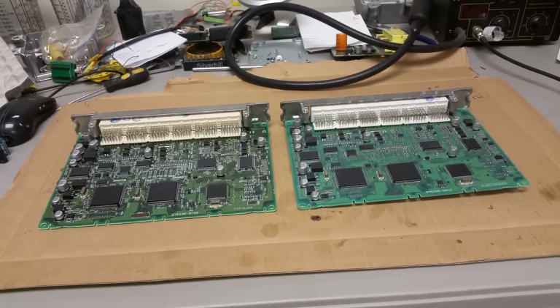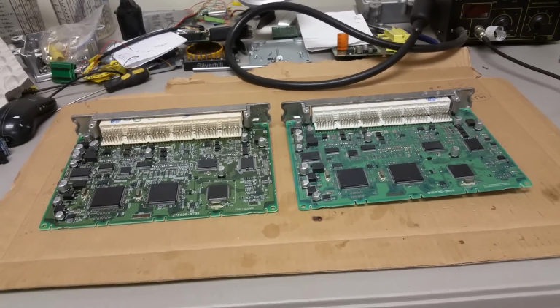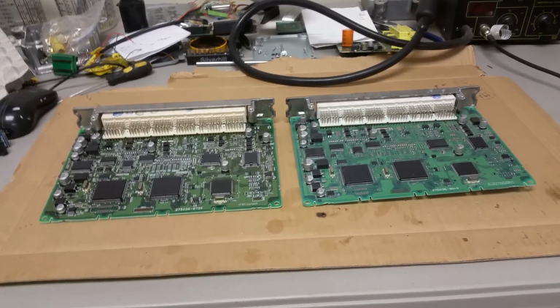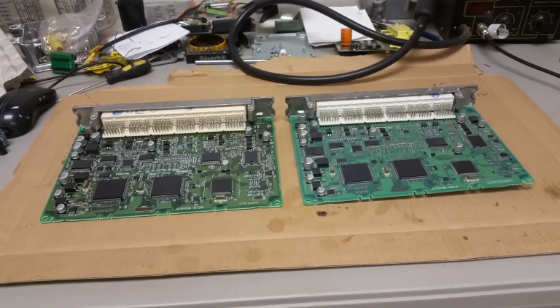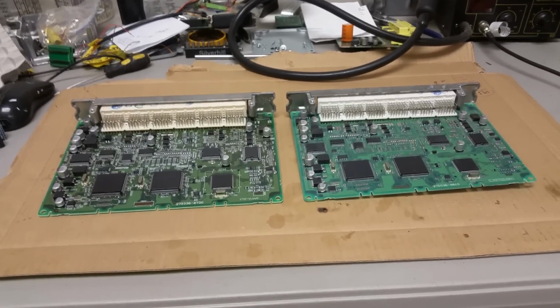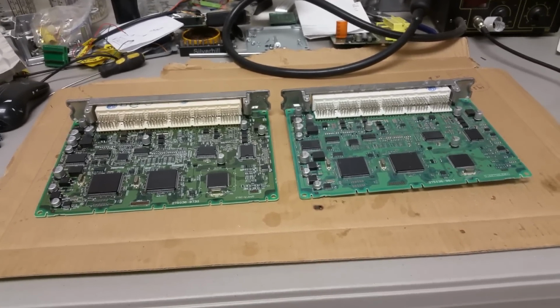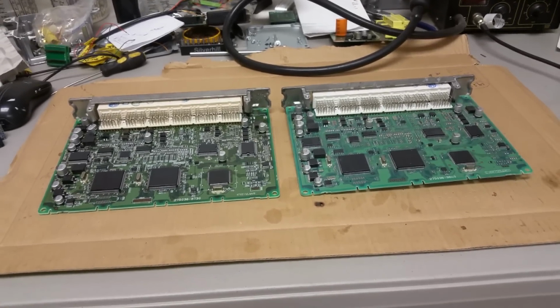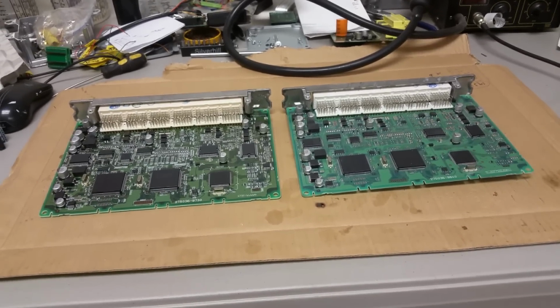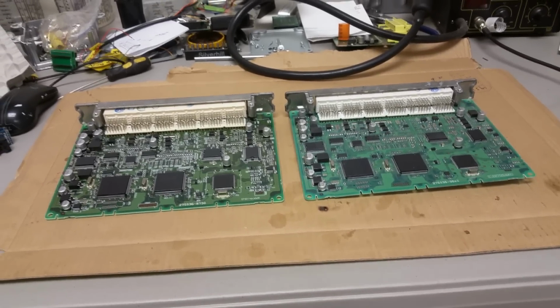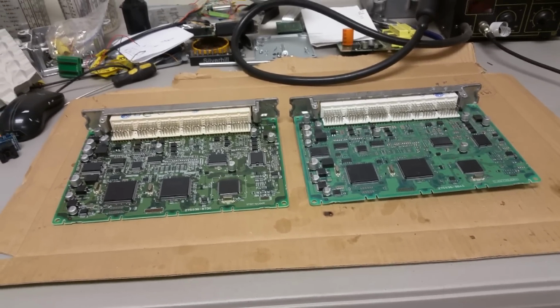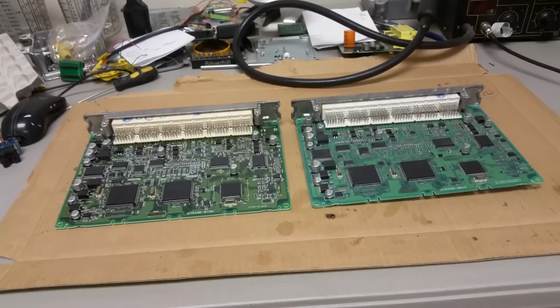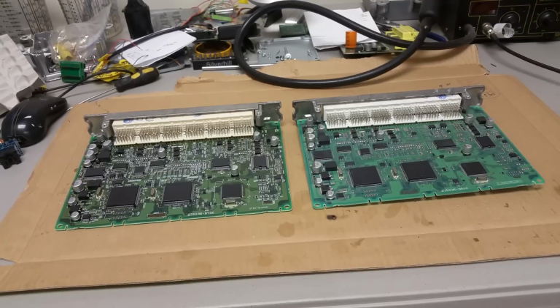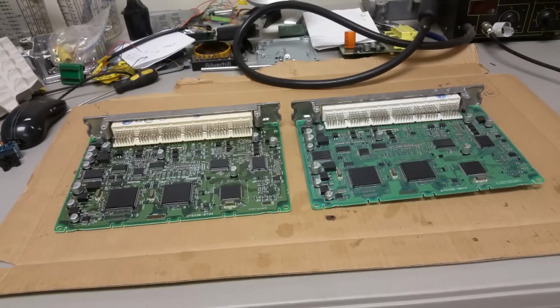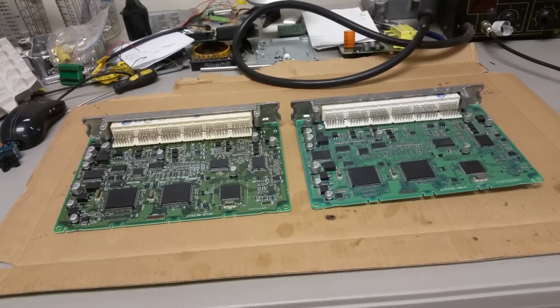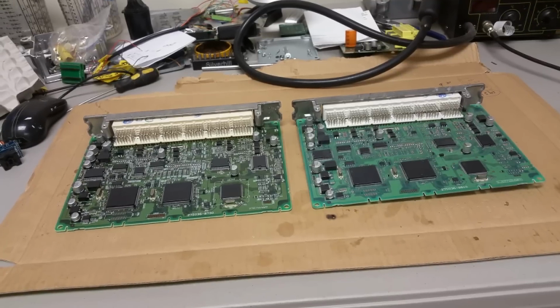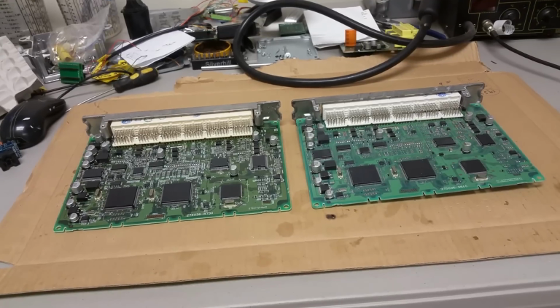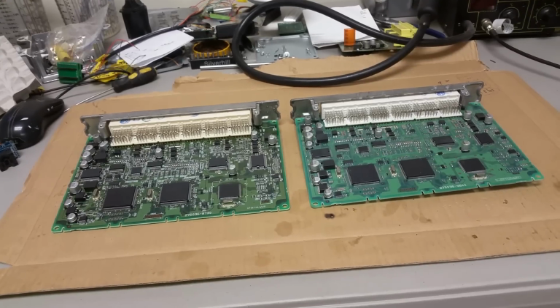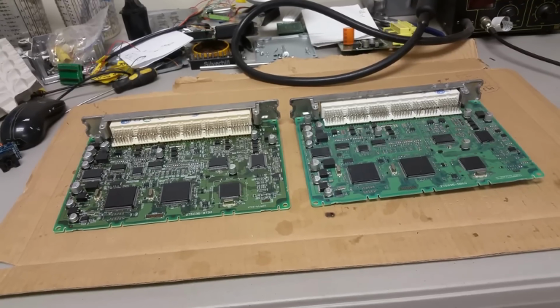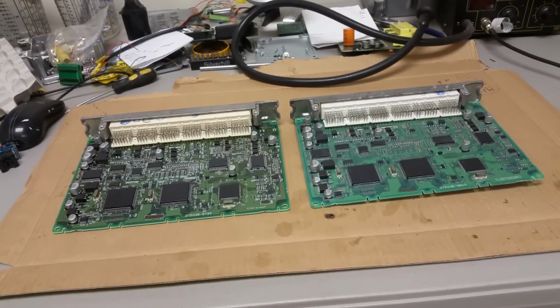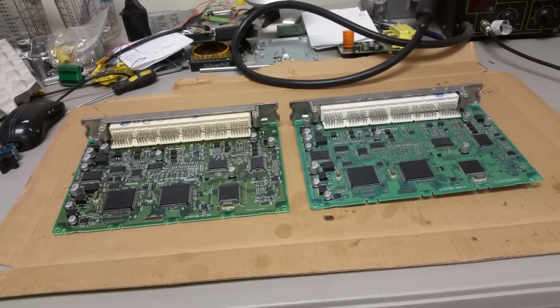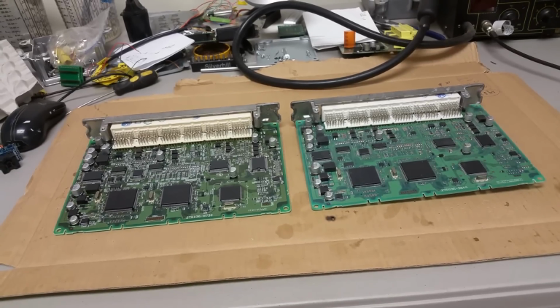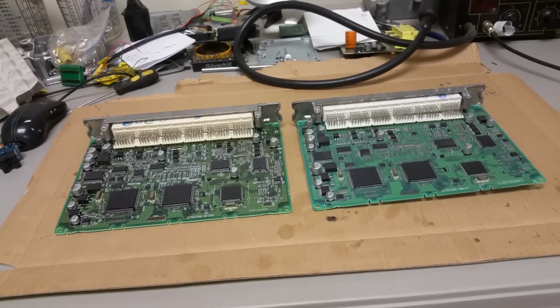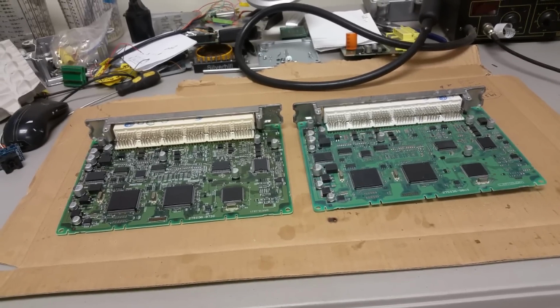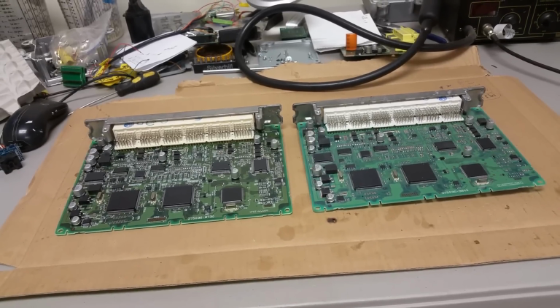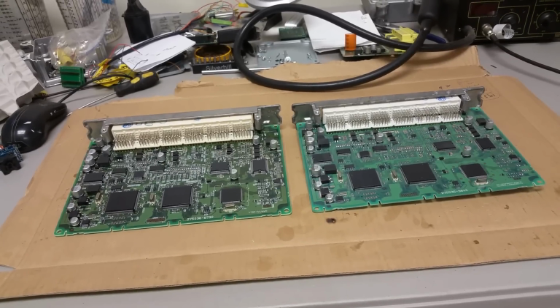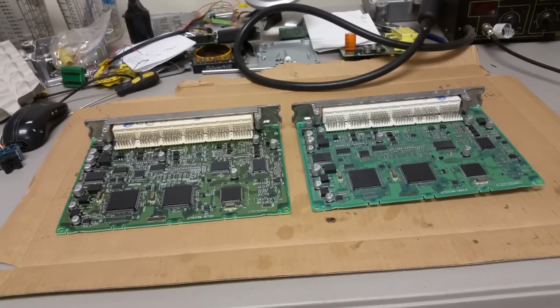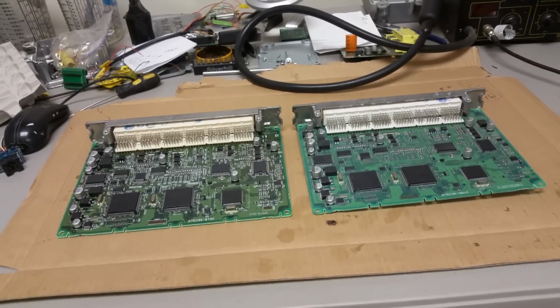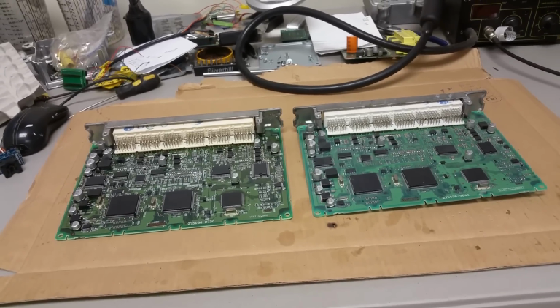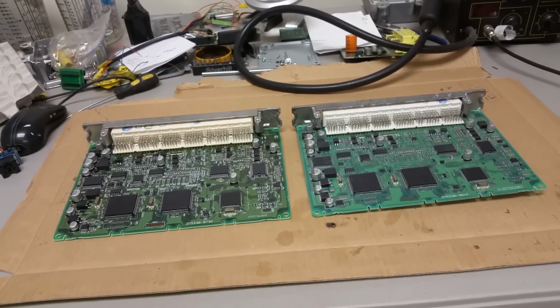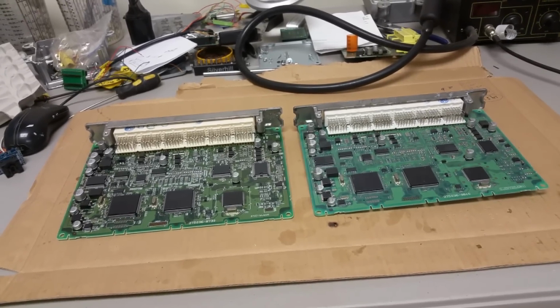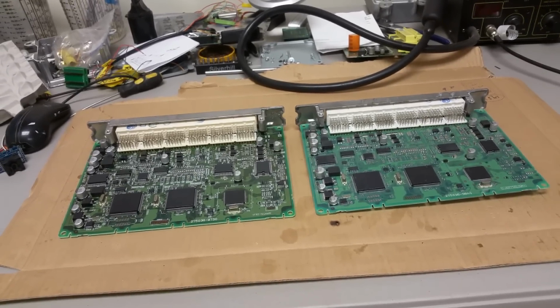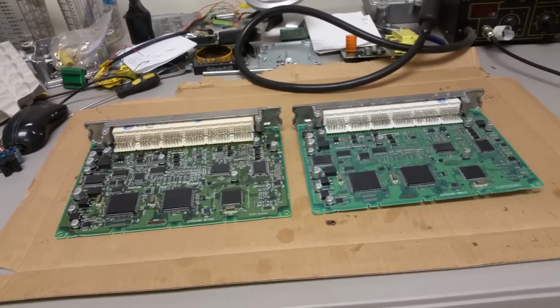Most Lexus computers are the same, so you should be able to use this procedure on any Lexus that you're working on.